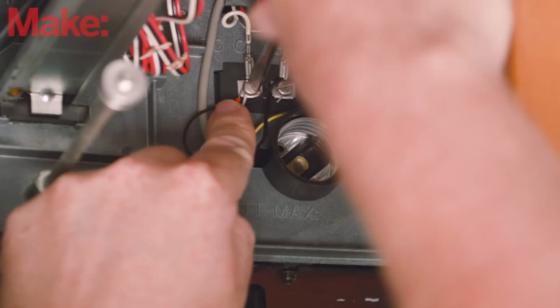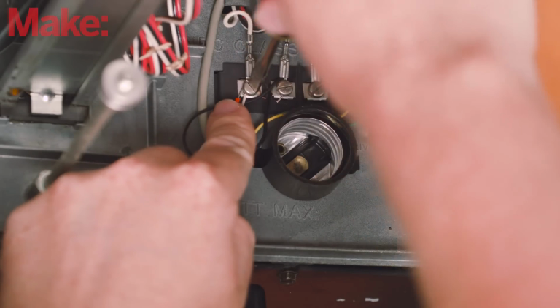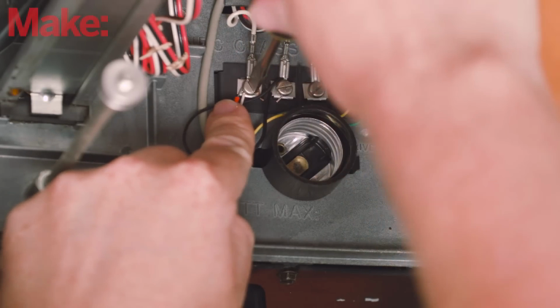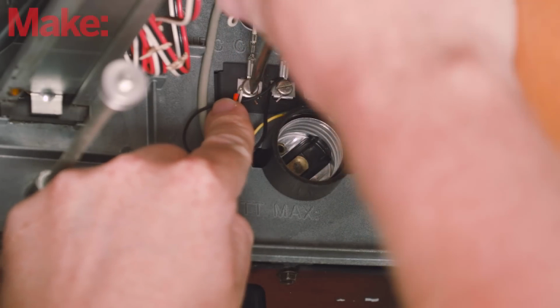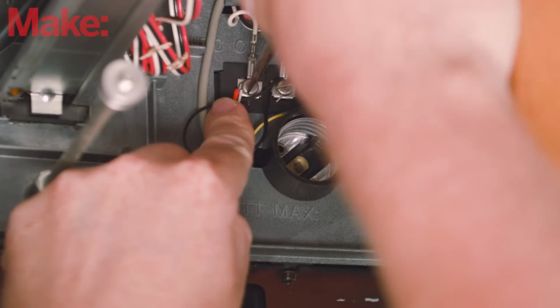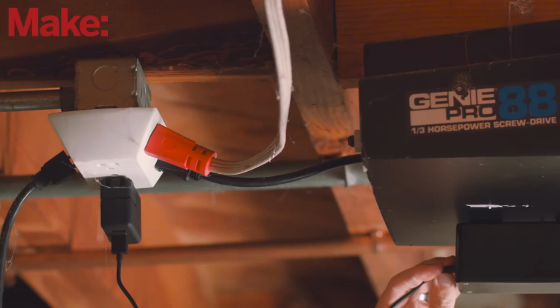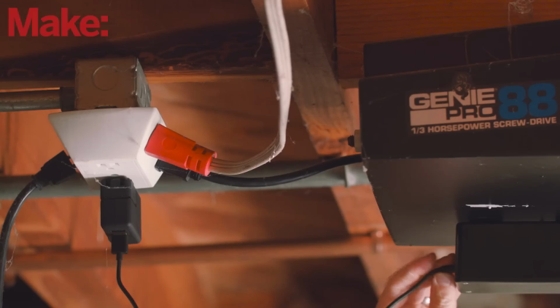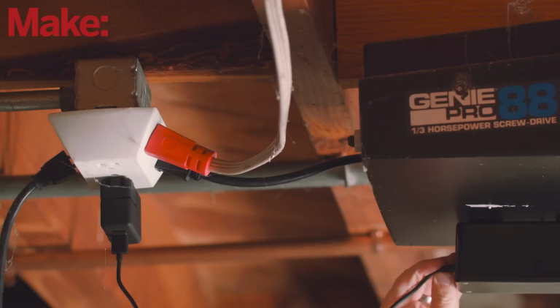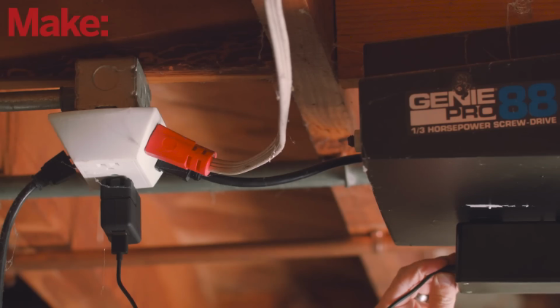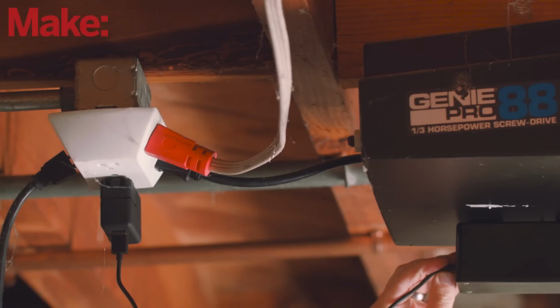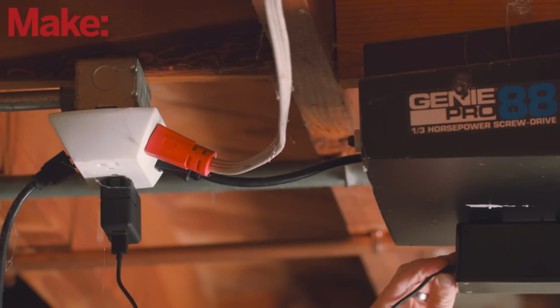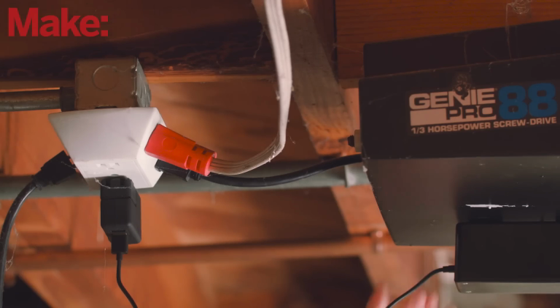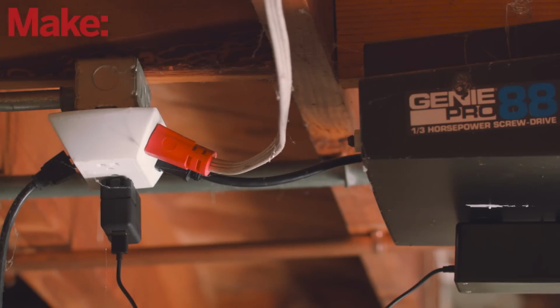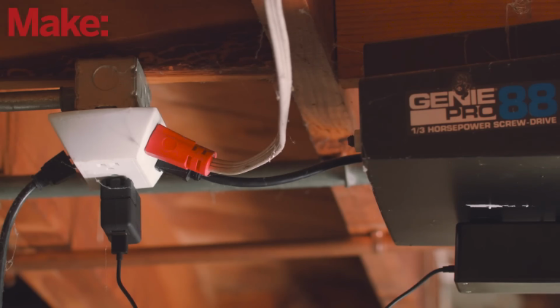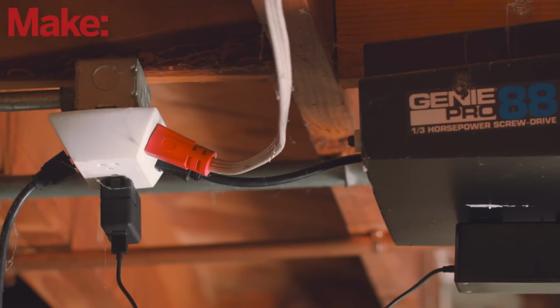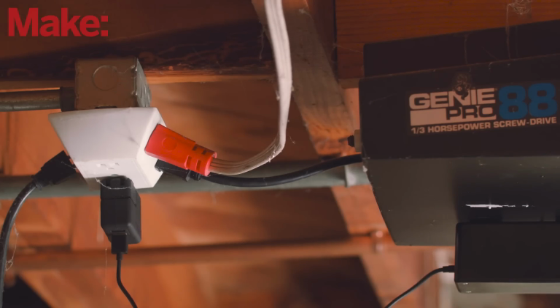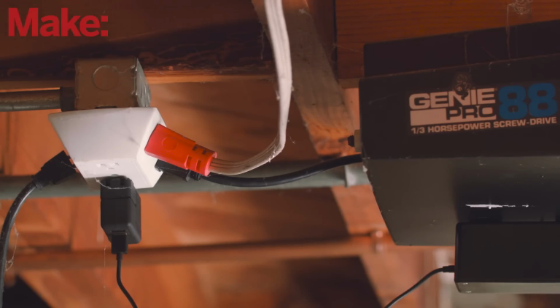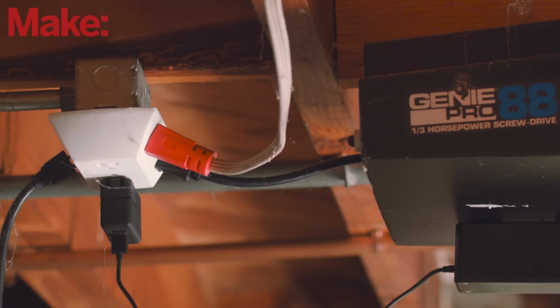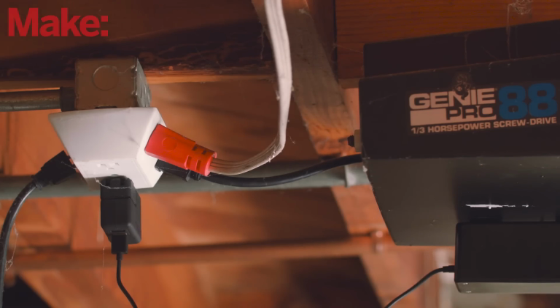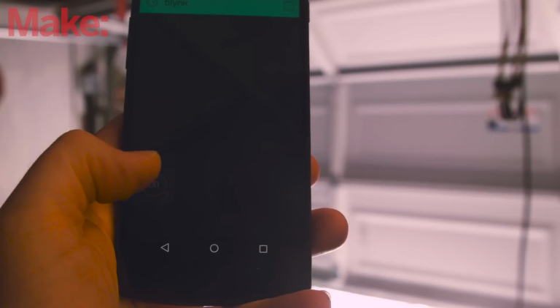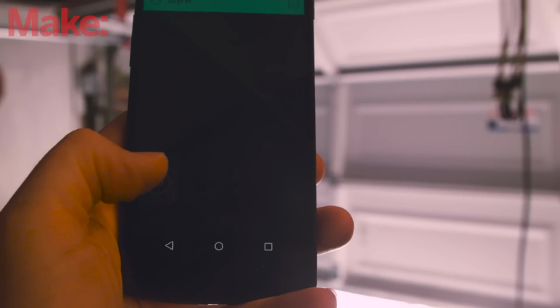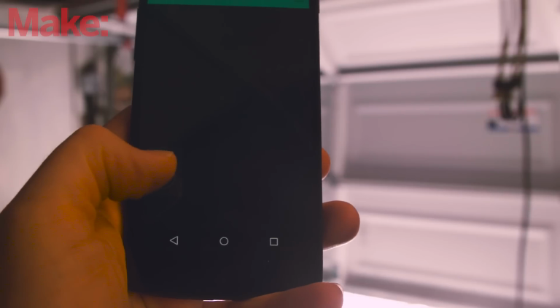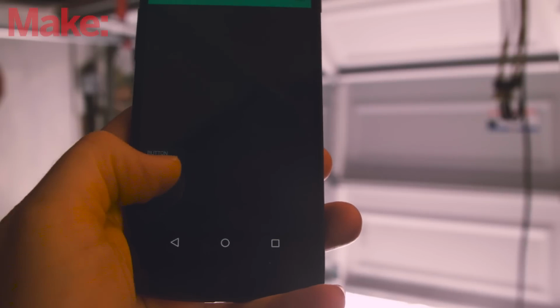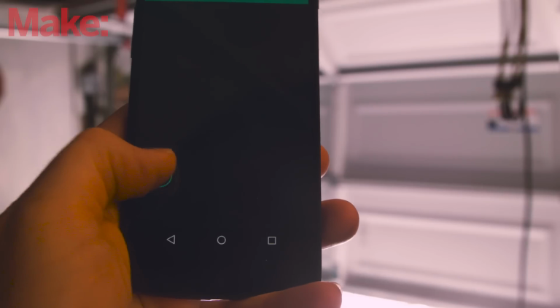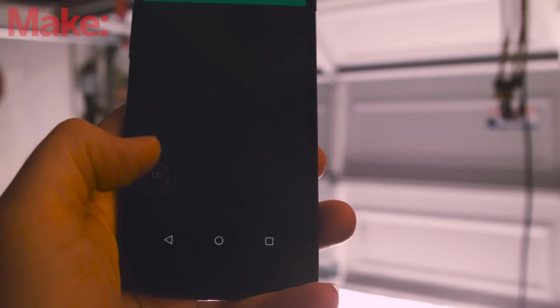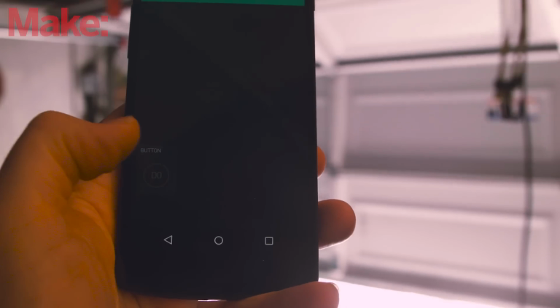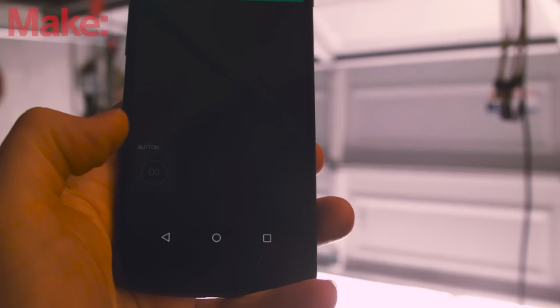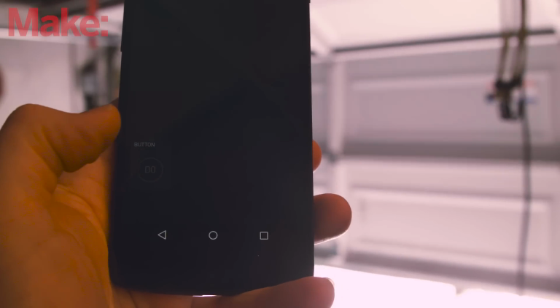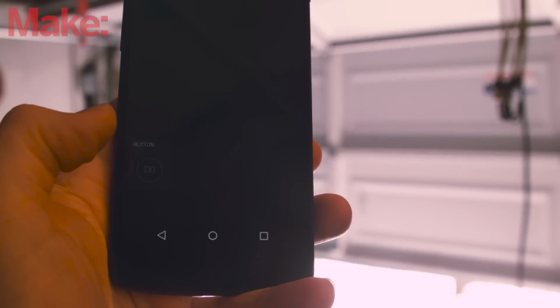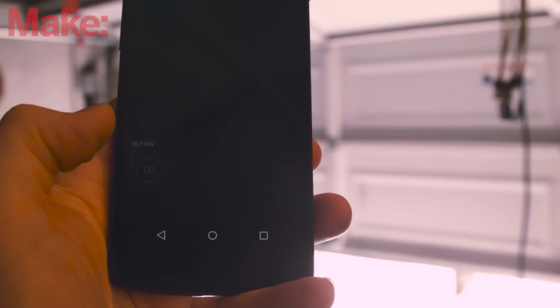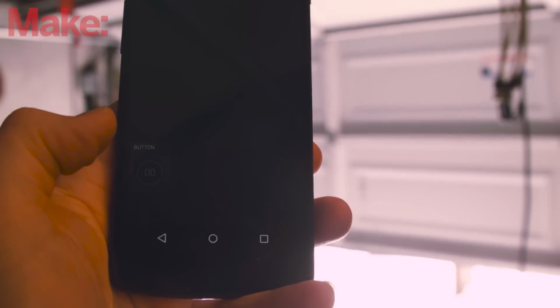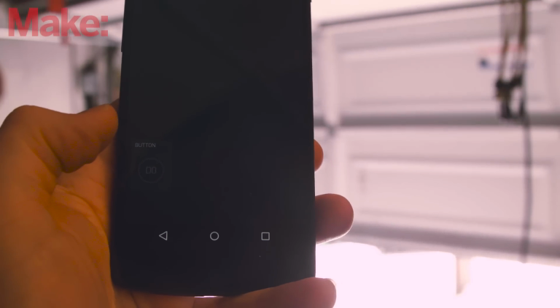Supply power to the core and give it a moment to boot. Once ready, open the app and test the functionality.